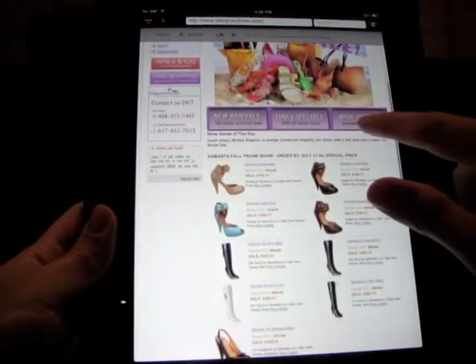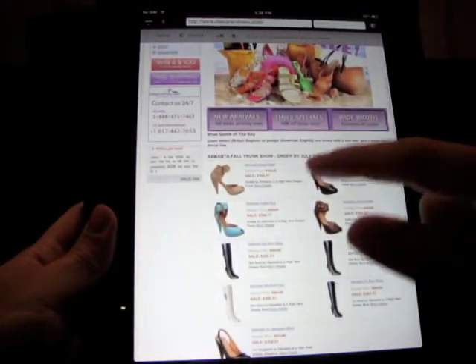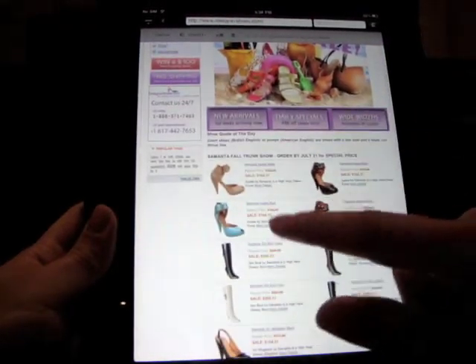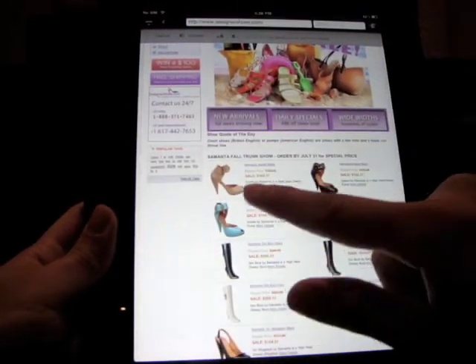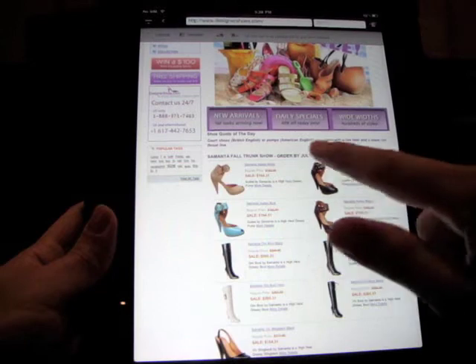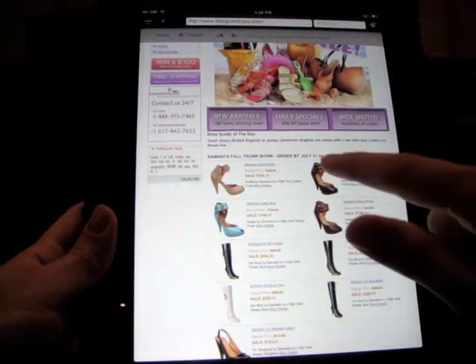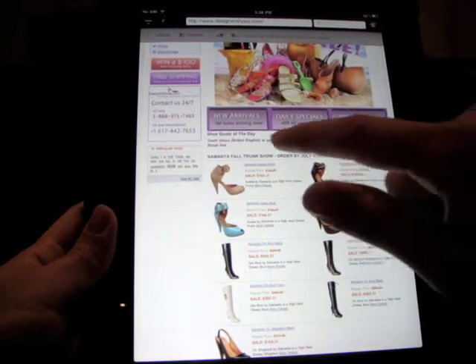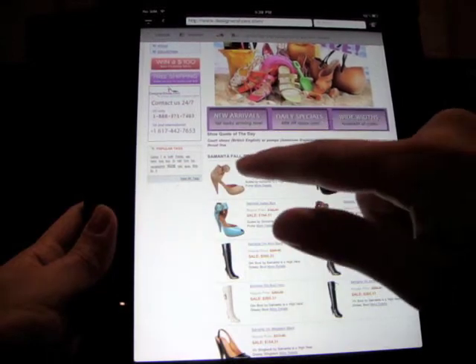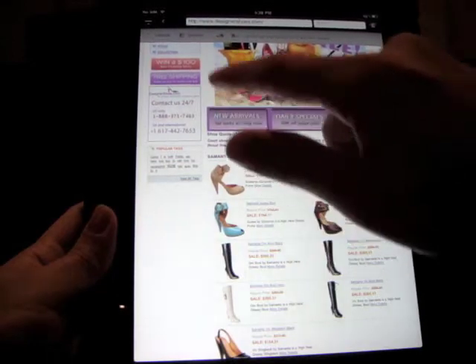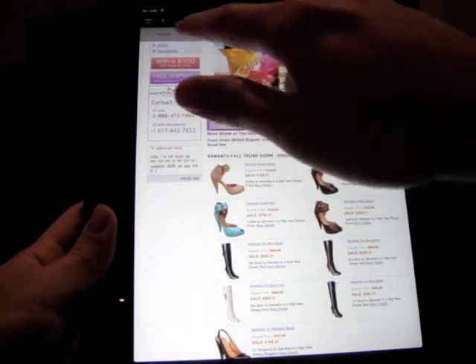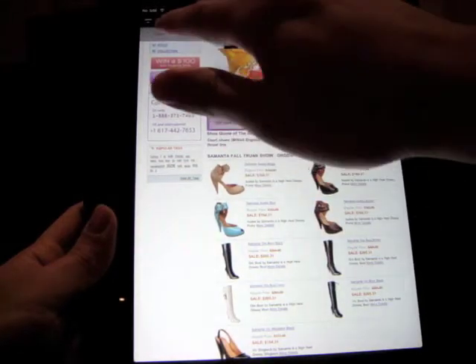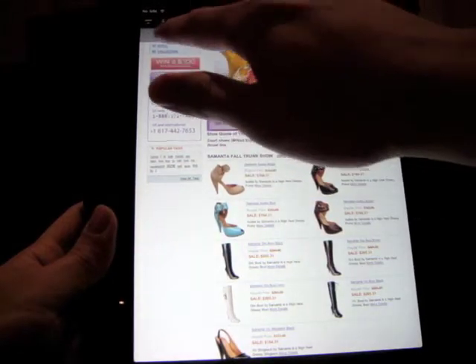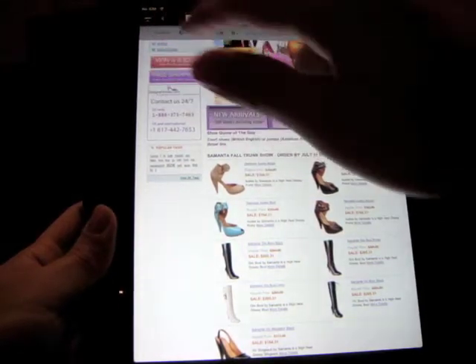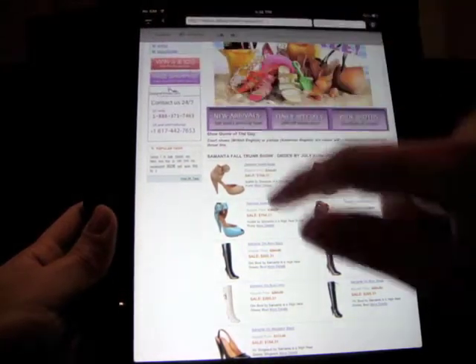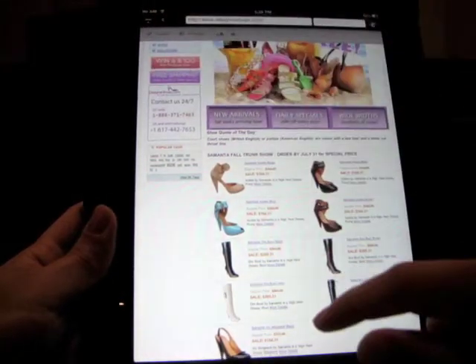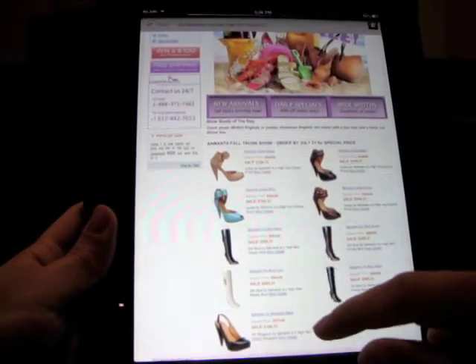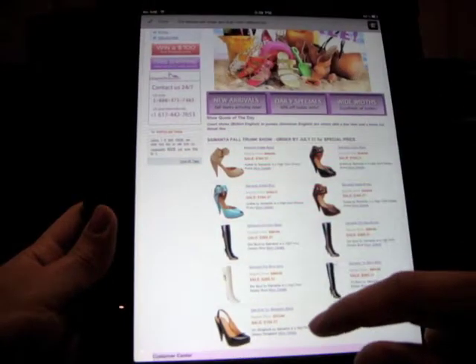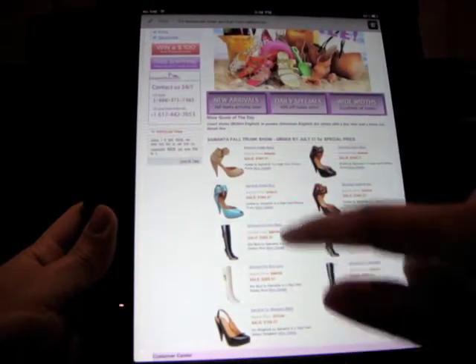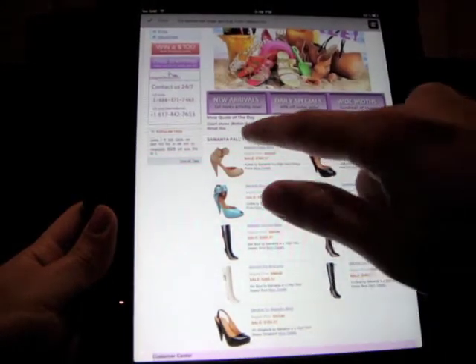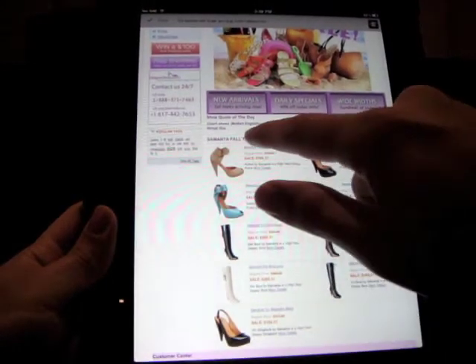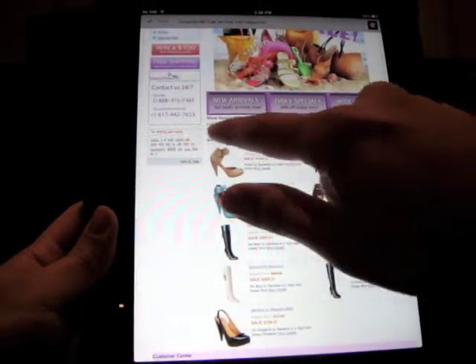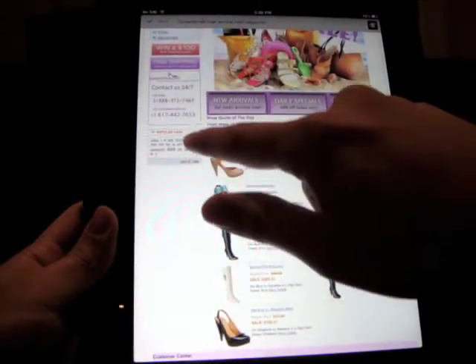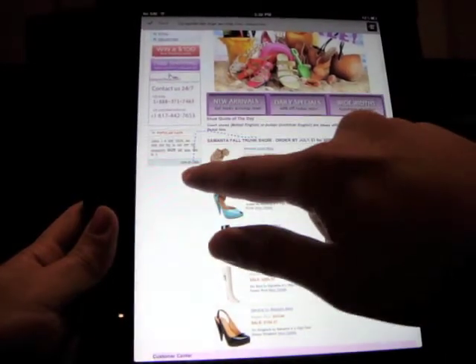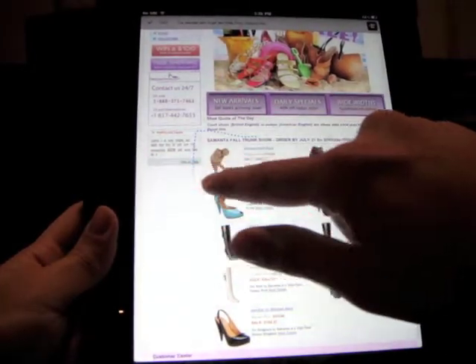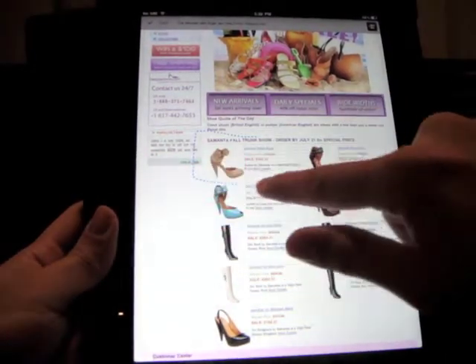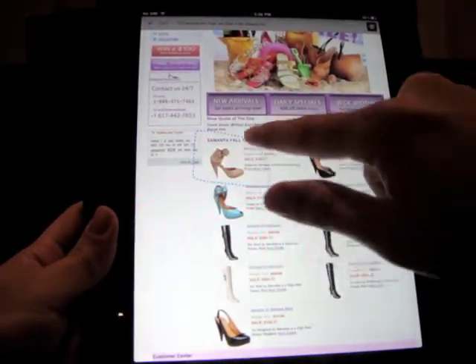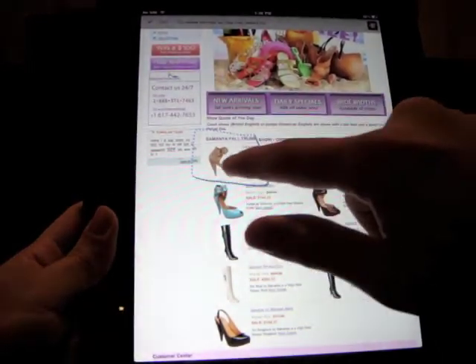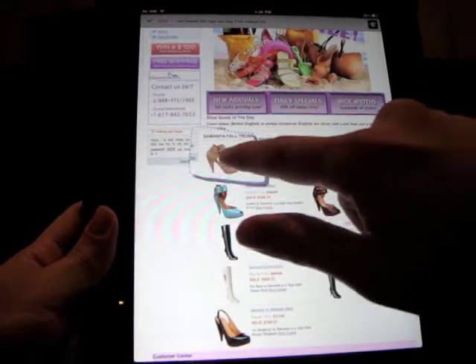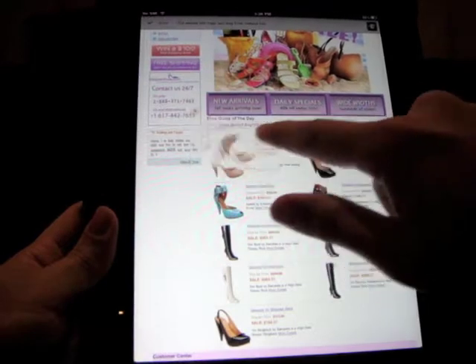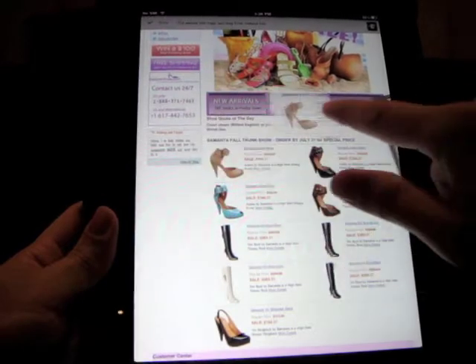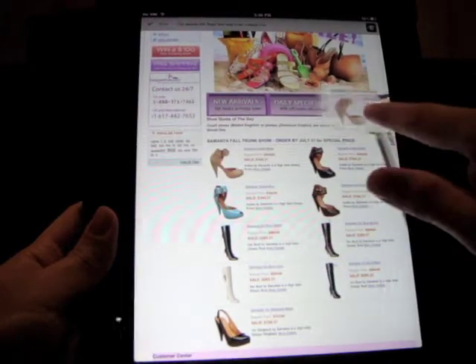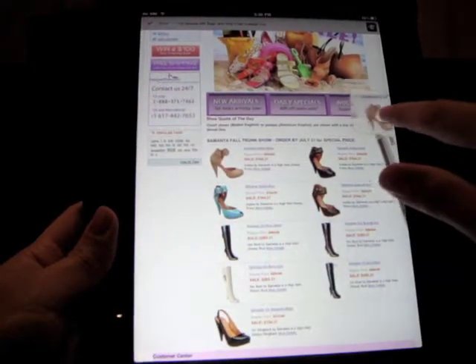These two shoes look pretty interesting. Using a capture tool I draw a cutout and drop them into a notepad basket.